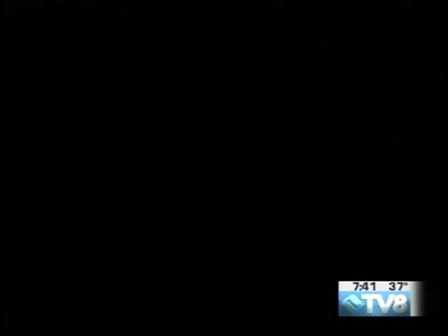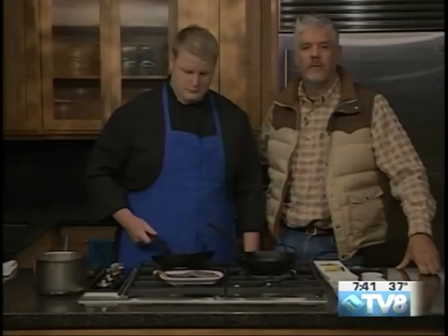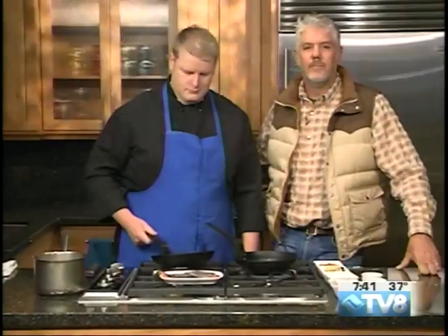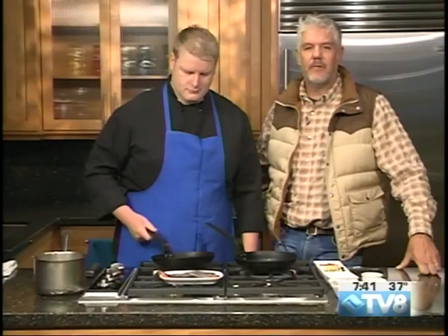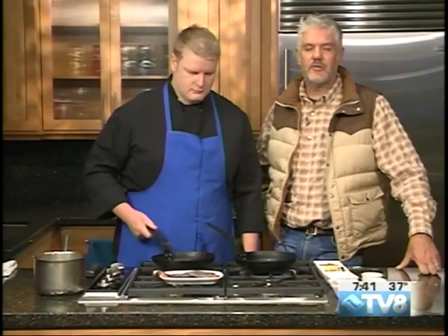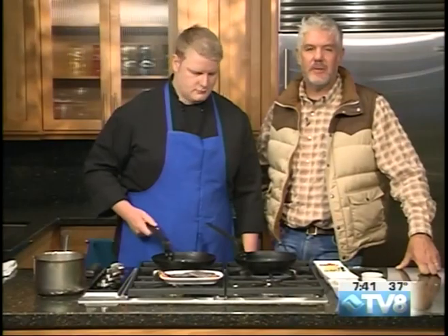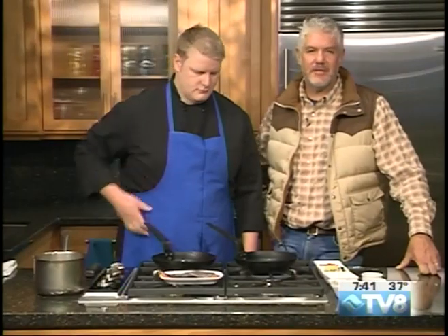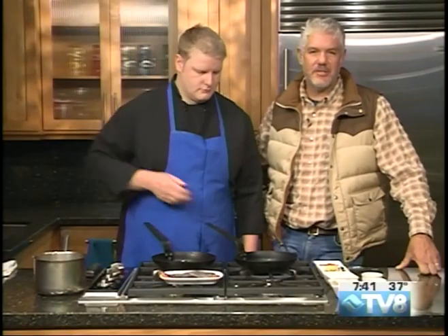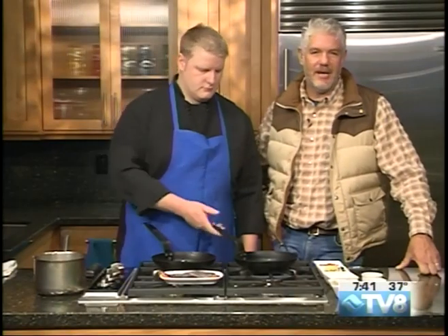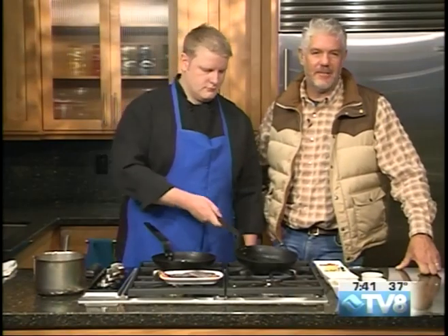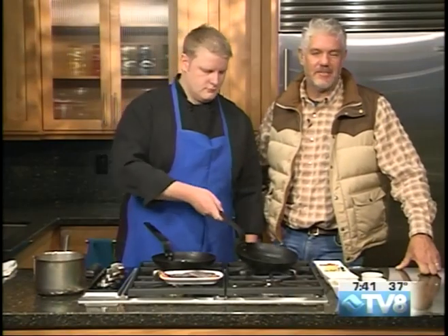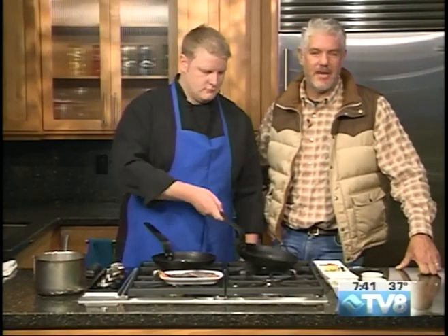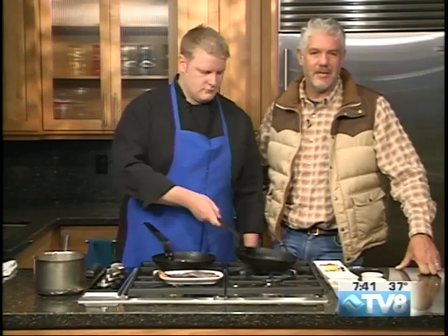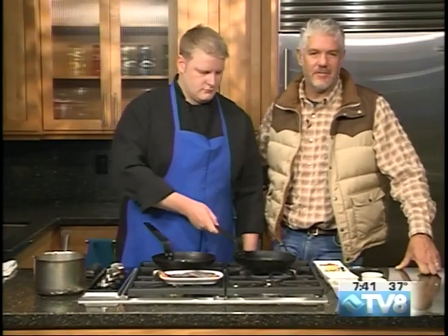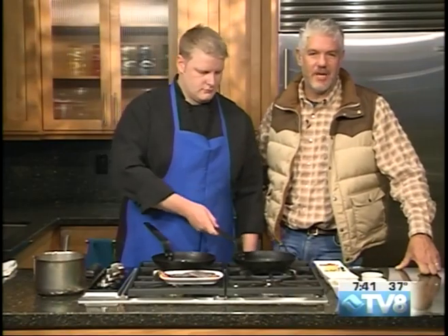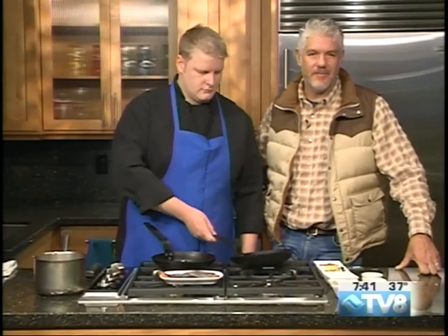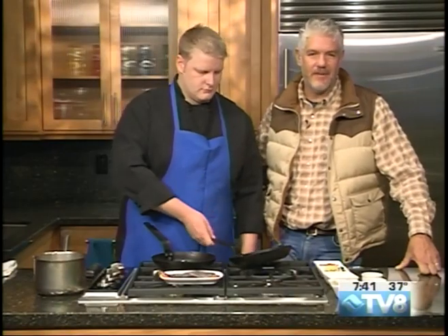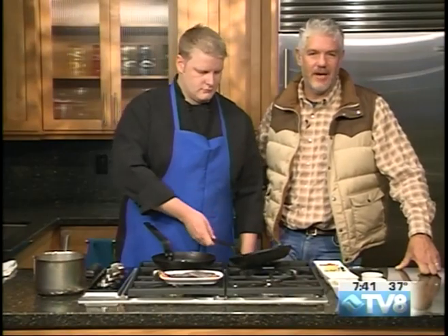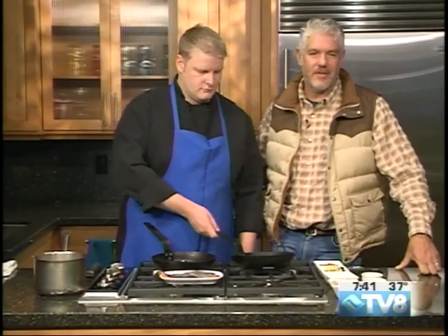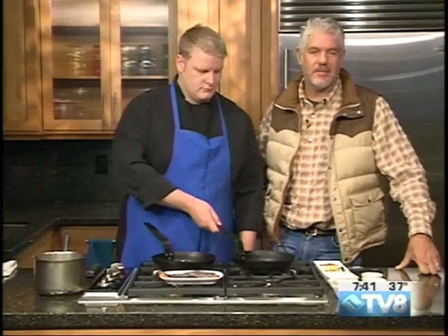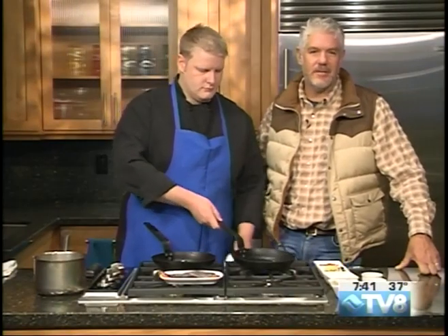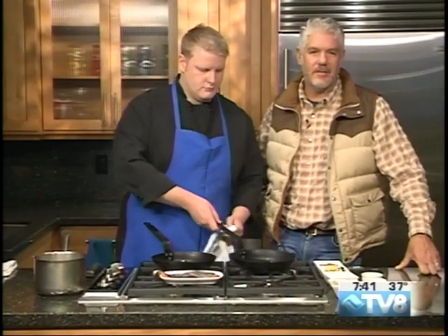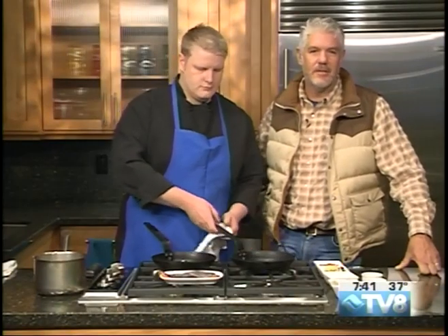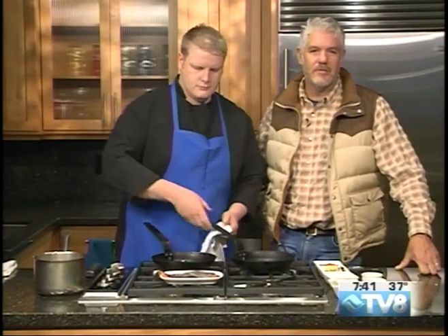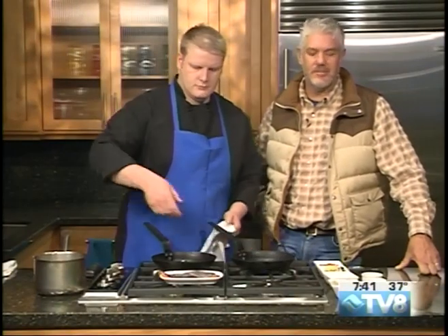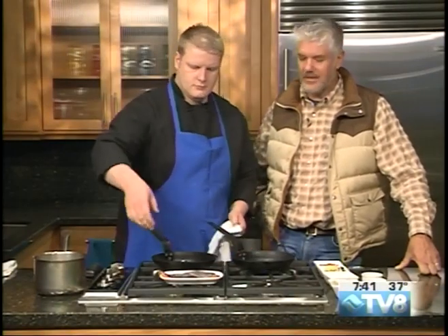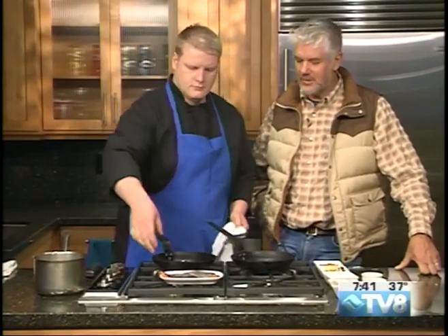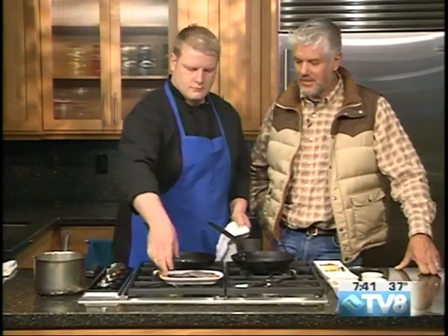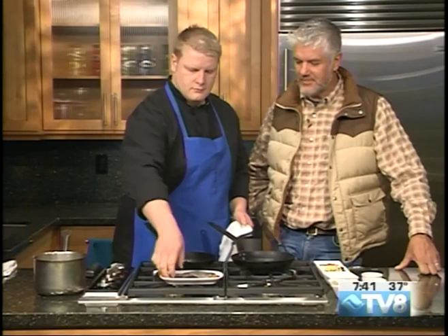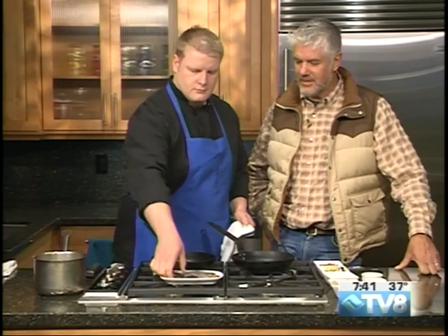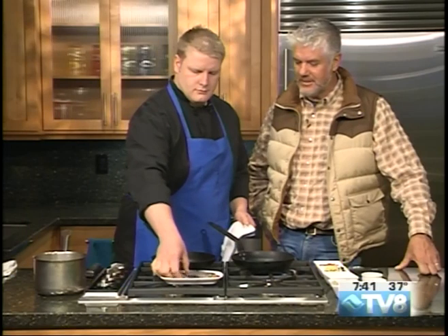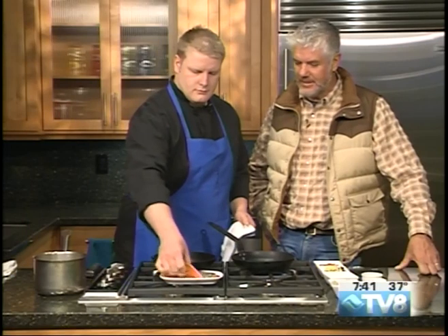All right, joining me in the kitchen now is the executive chef at Toscanini, John Zavaral. John, thanks for coming in today.